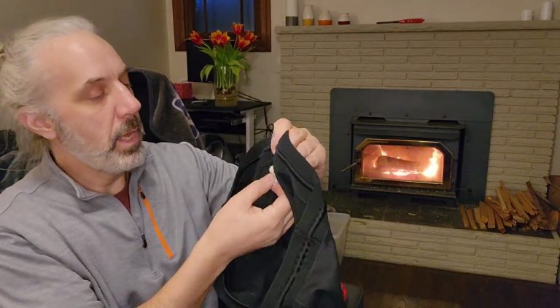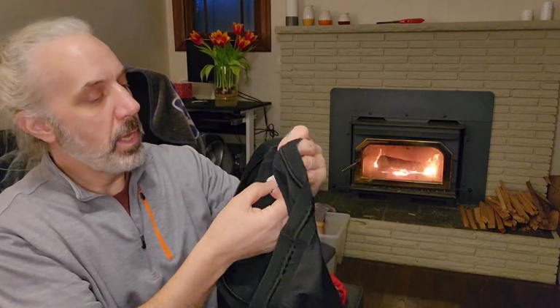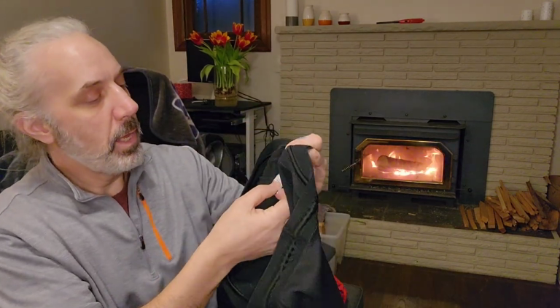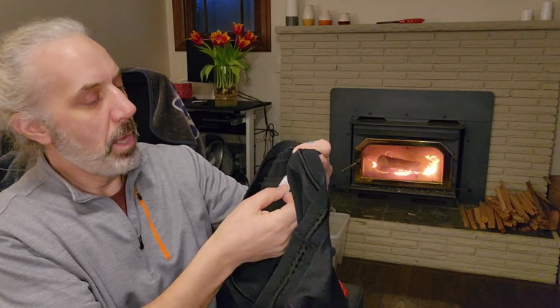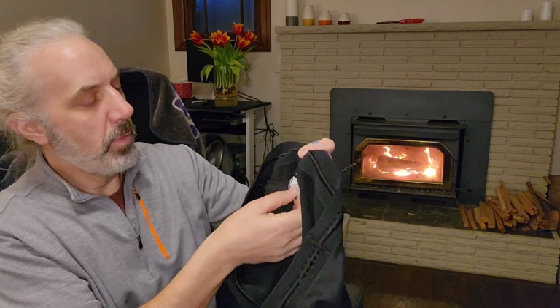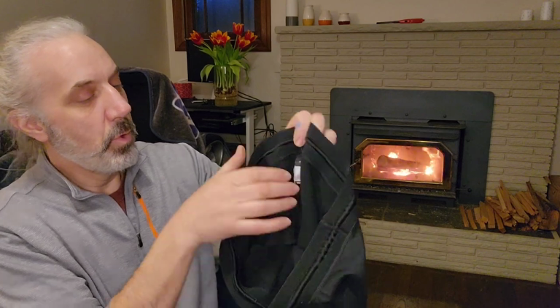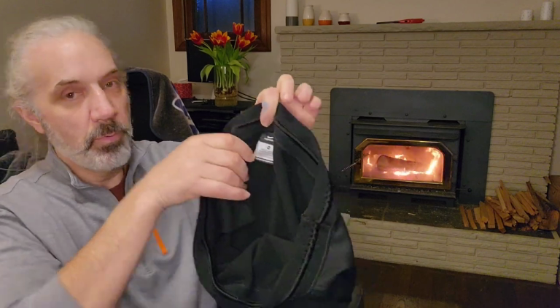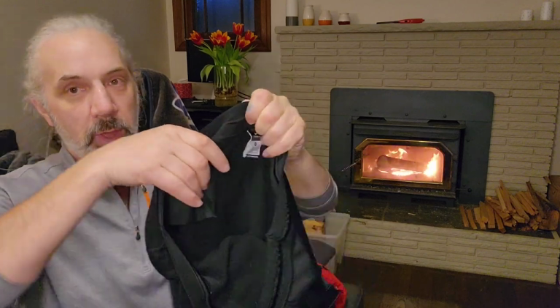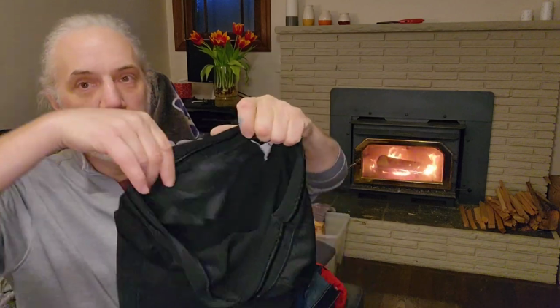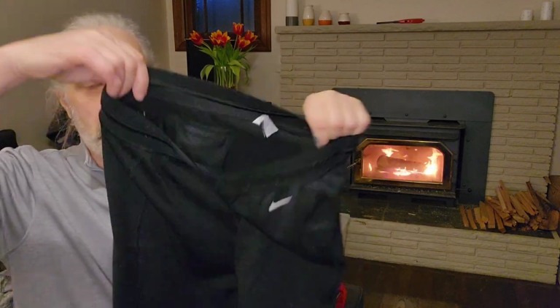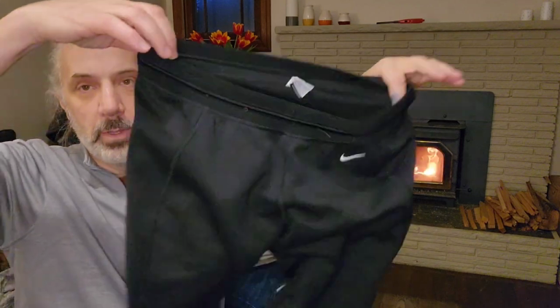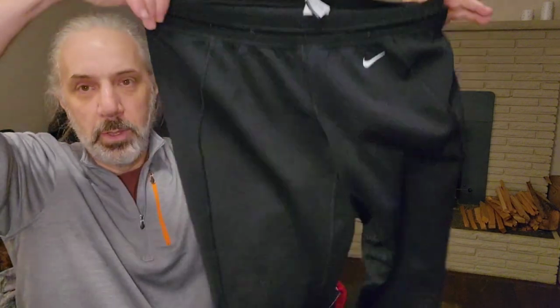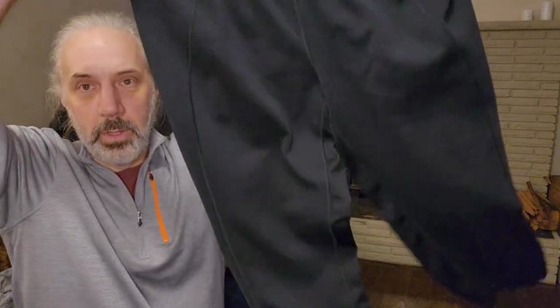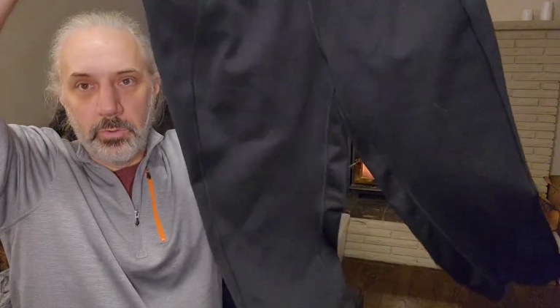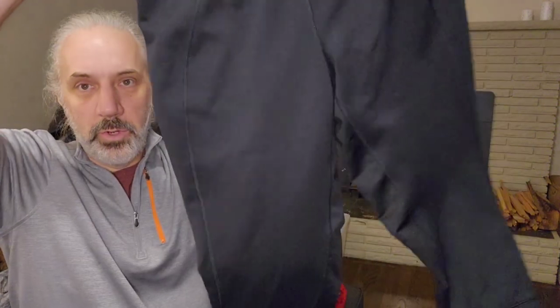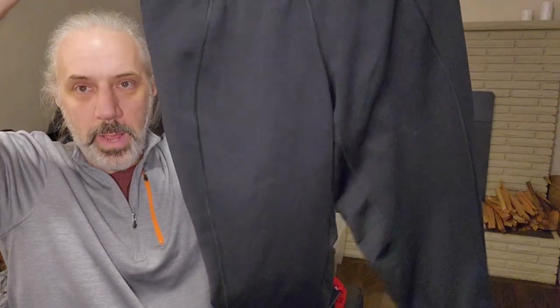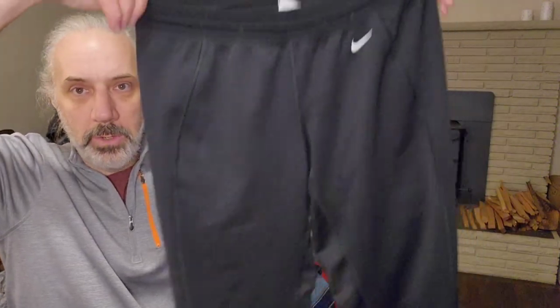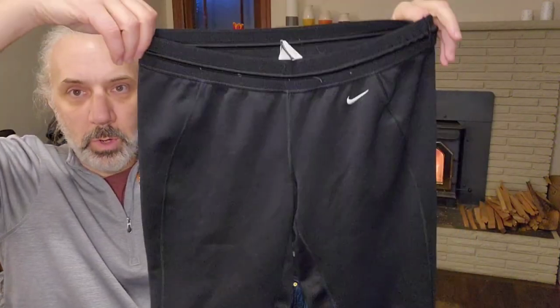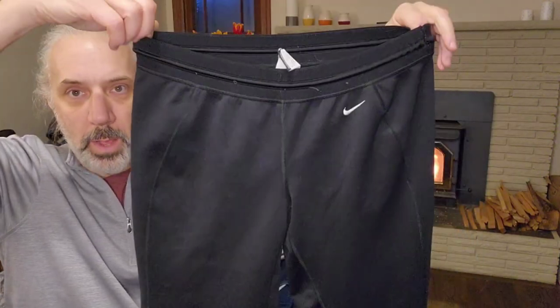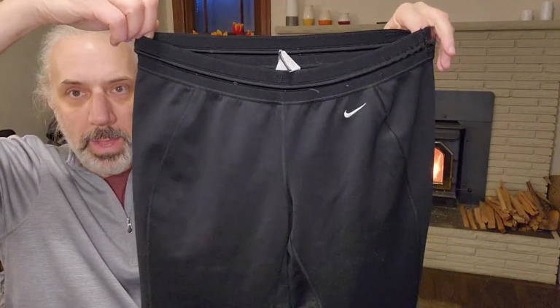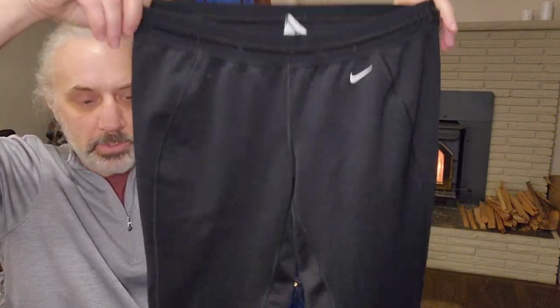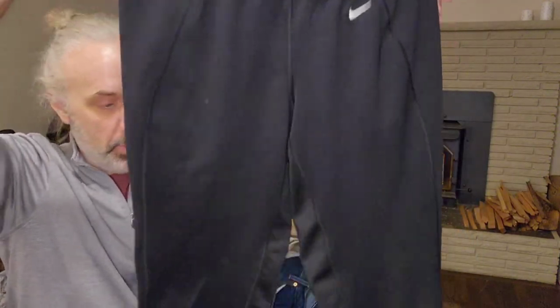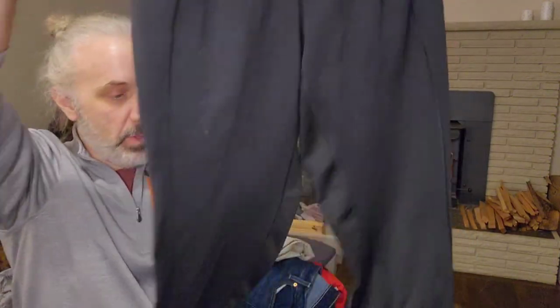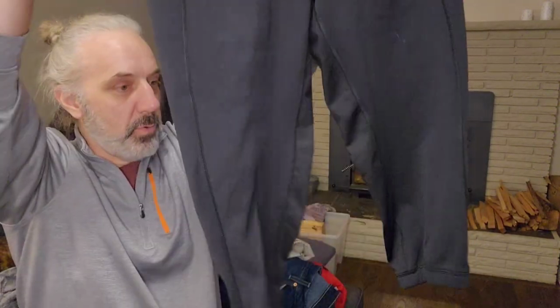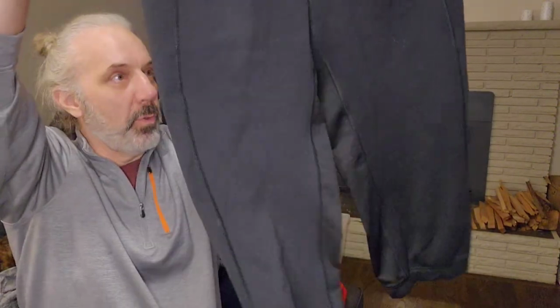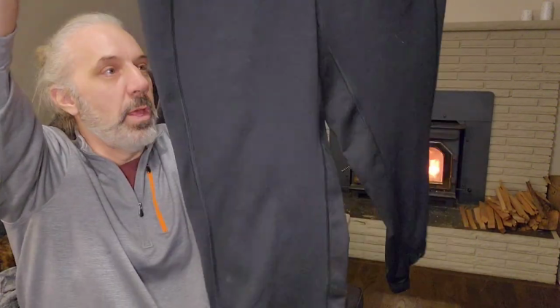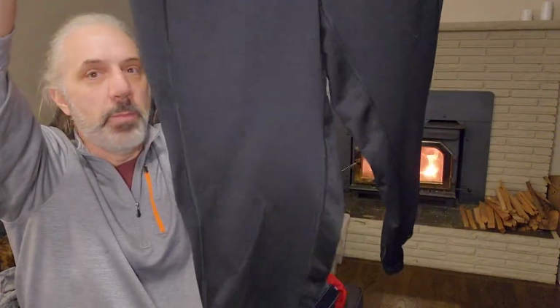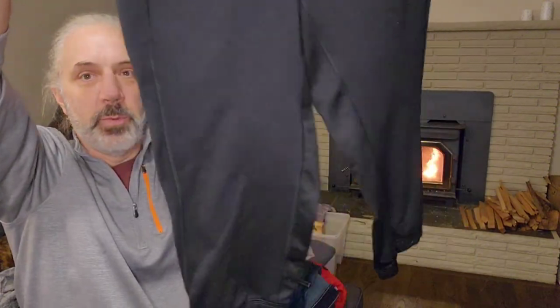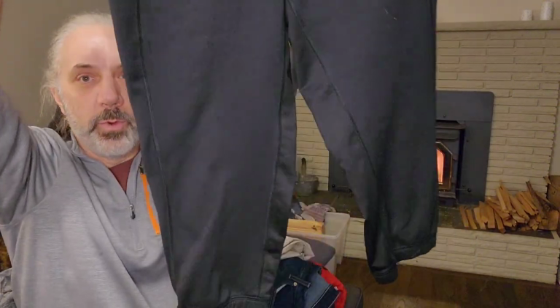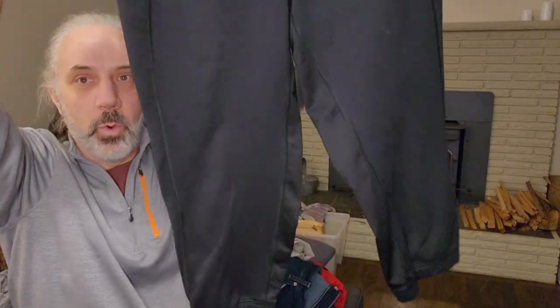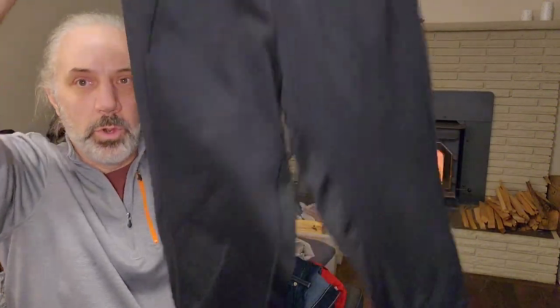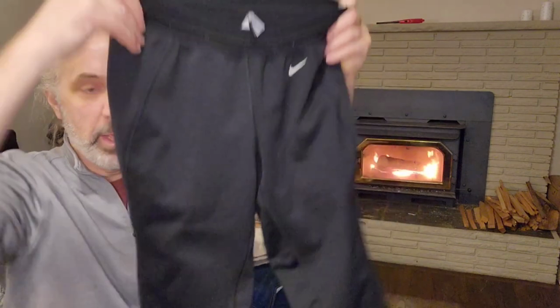Here's a Nike Thermafit stretch workout pants. I think these are three-quarter length.